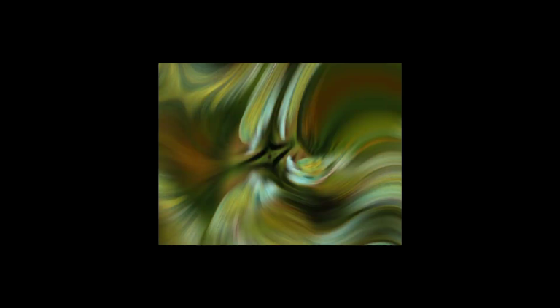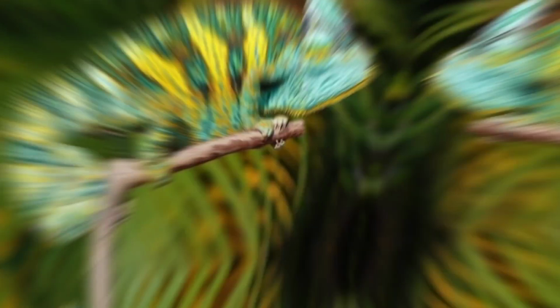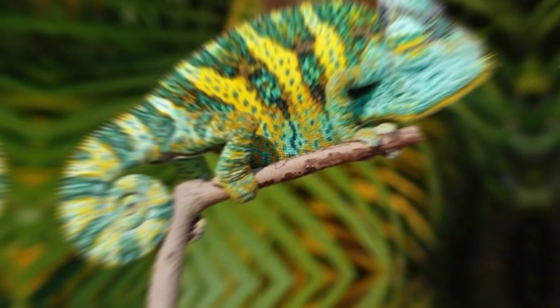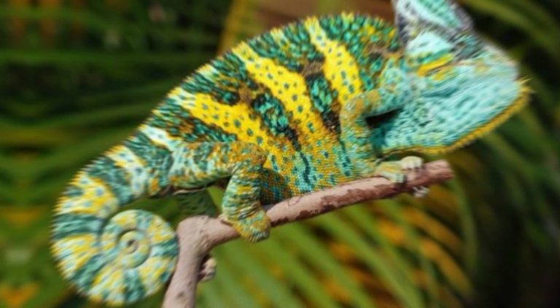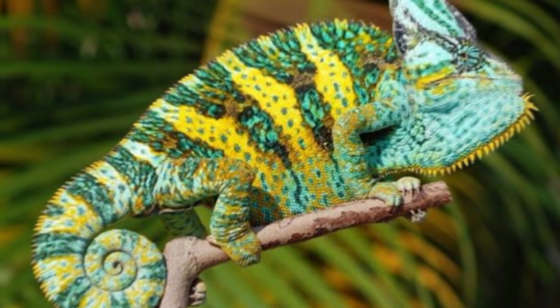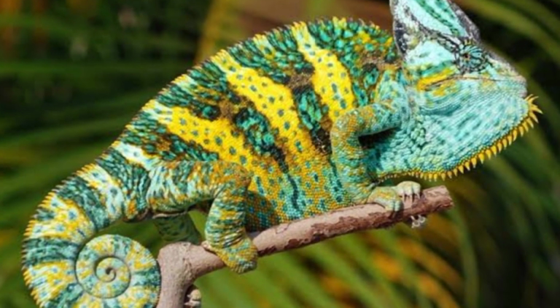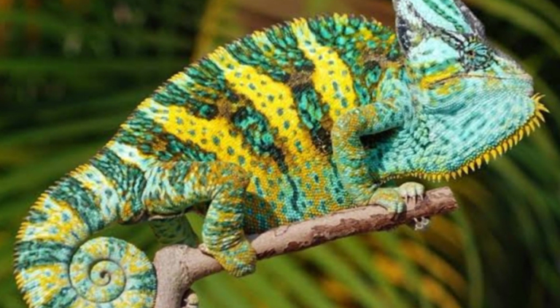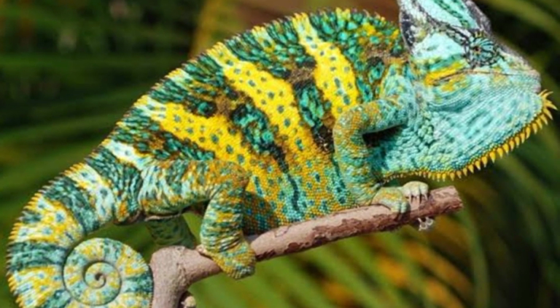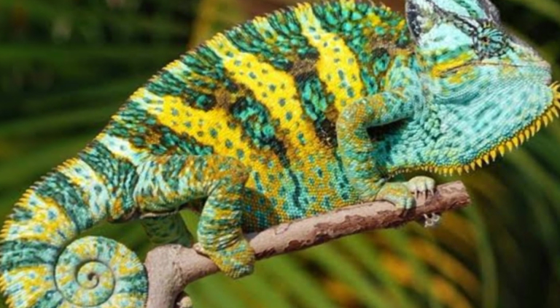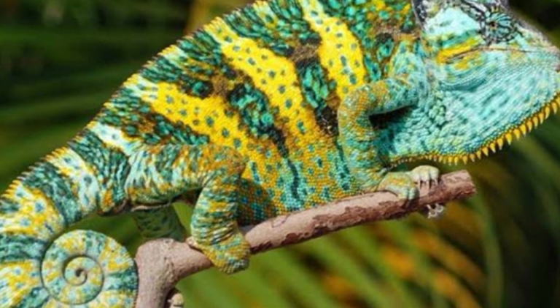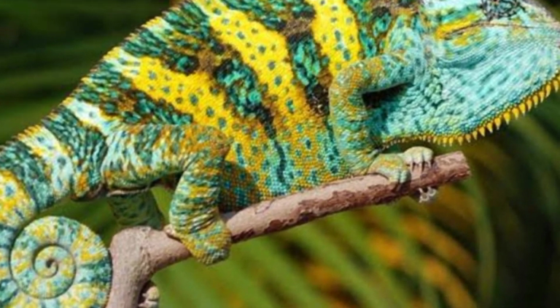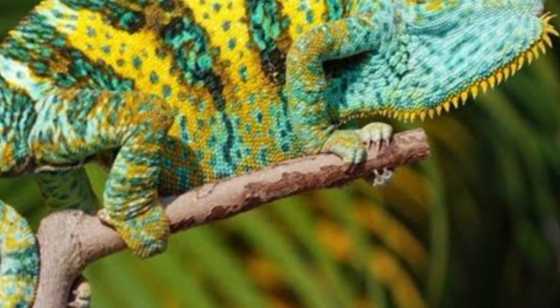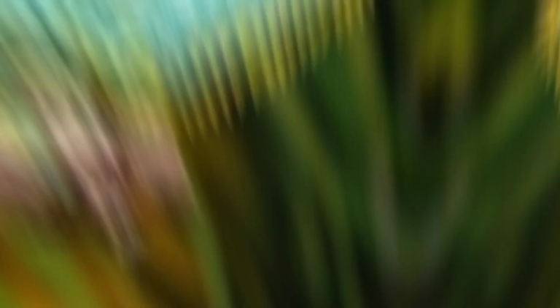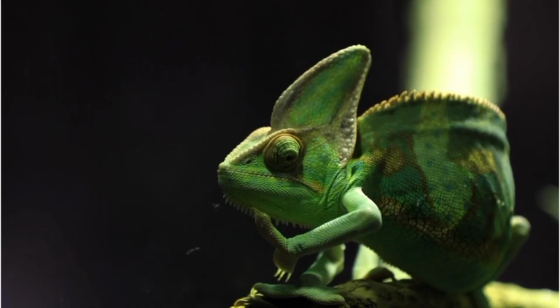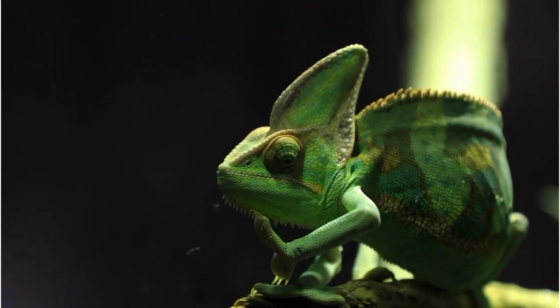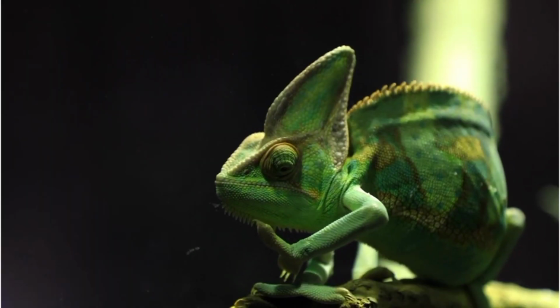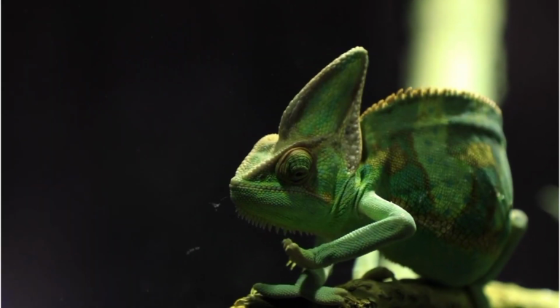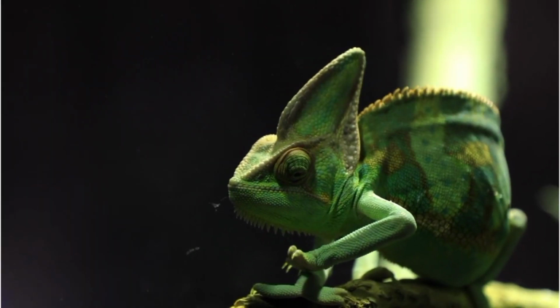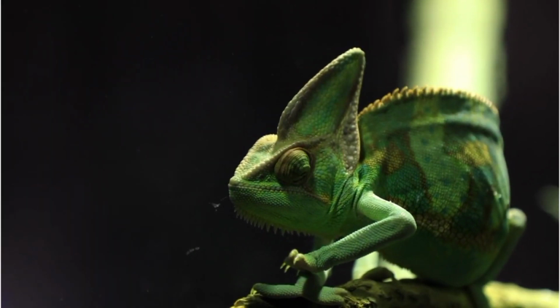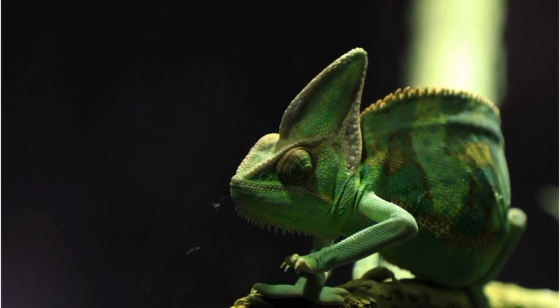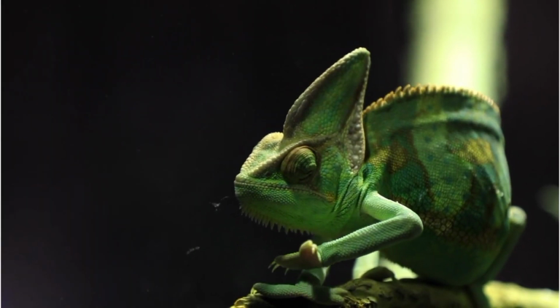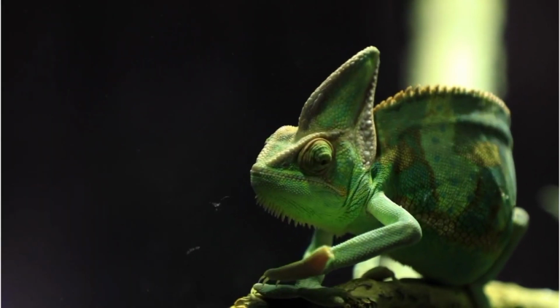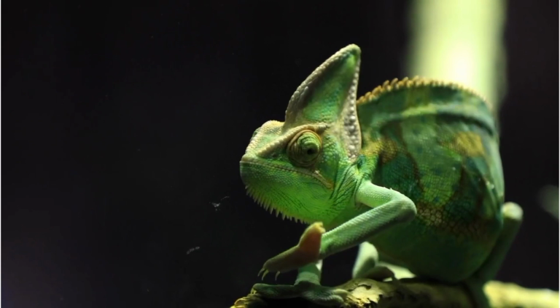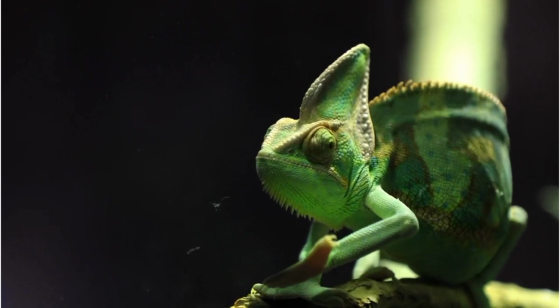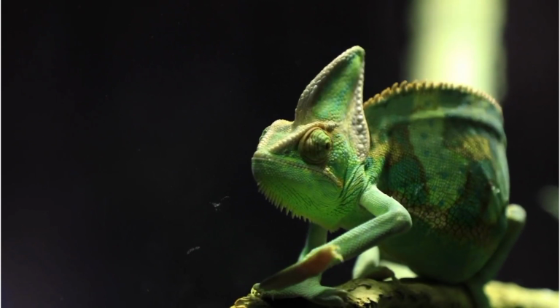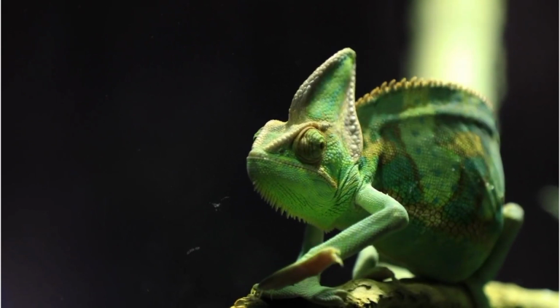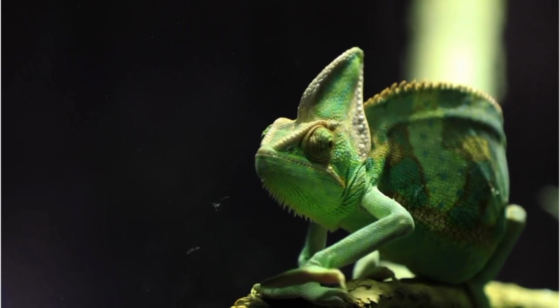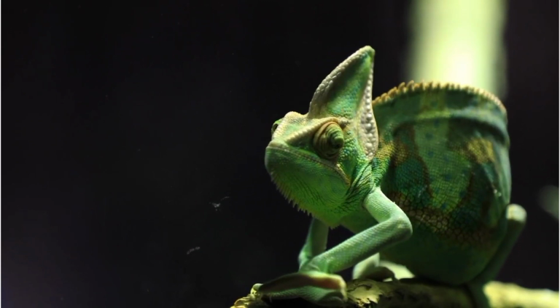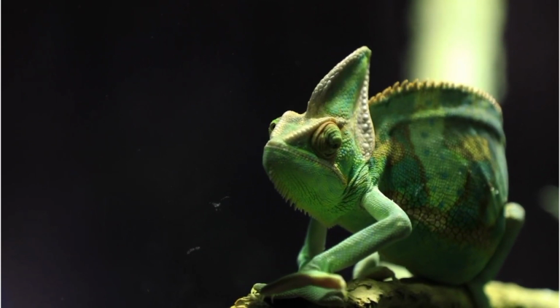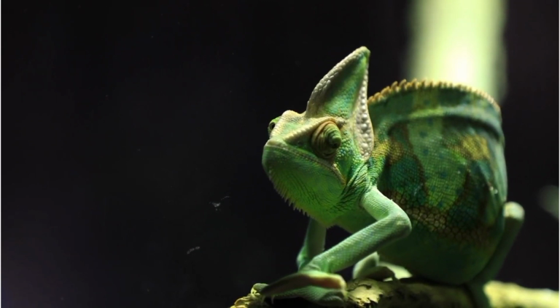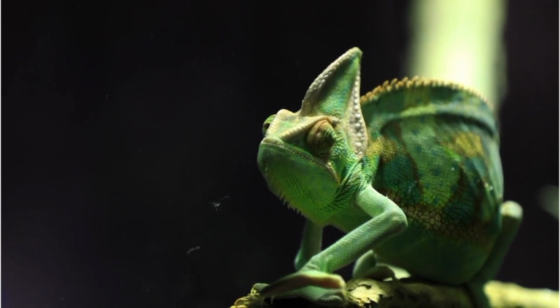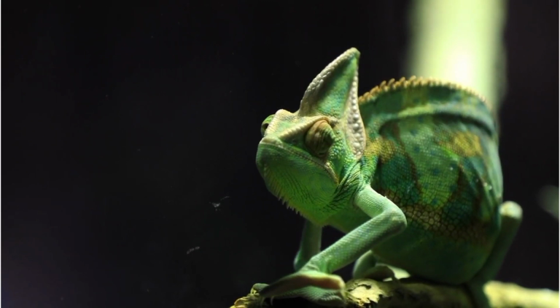Welcome to Reptile HQ. In this video, we are going to cover 9 interesting facts about the veiled chameleon. So let's begin.